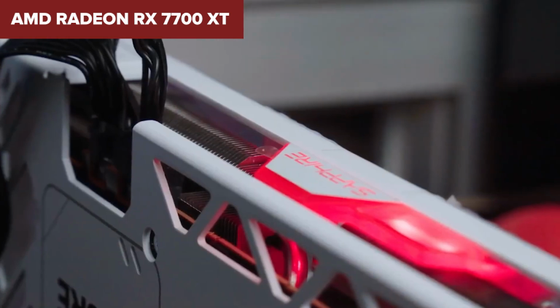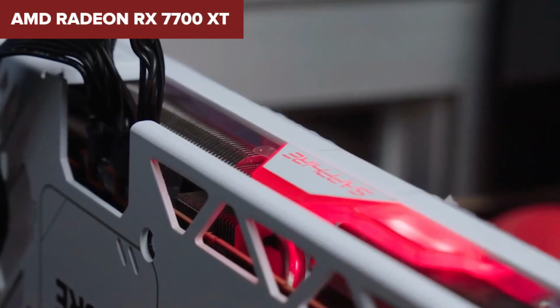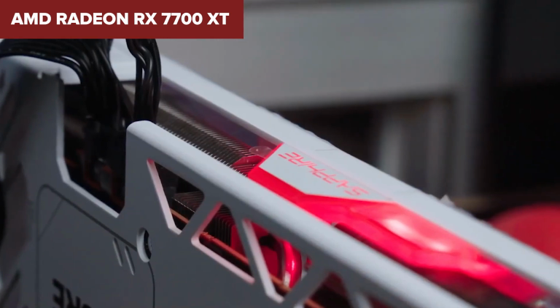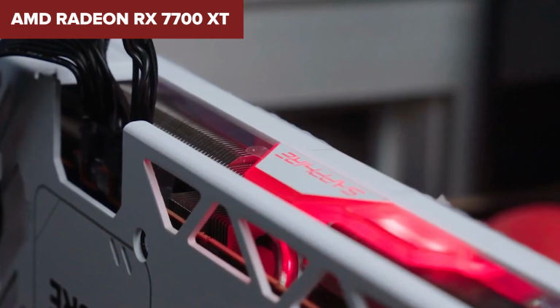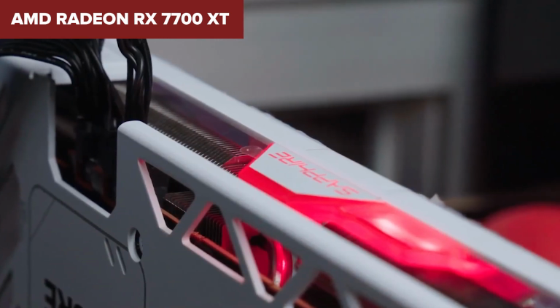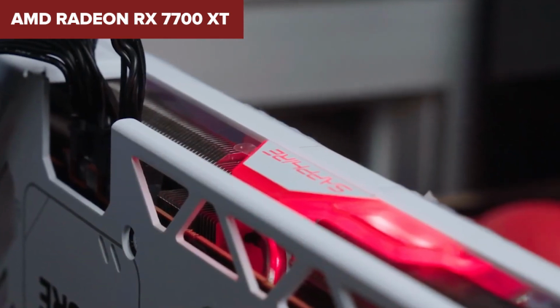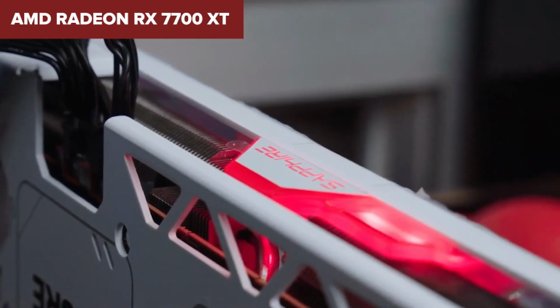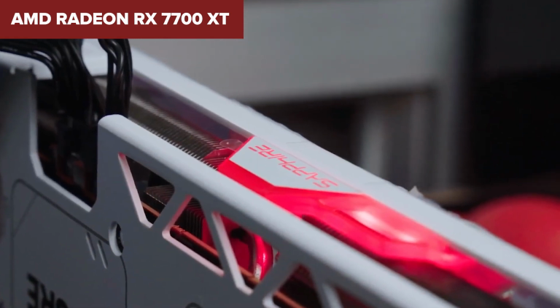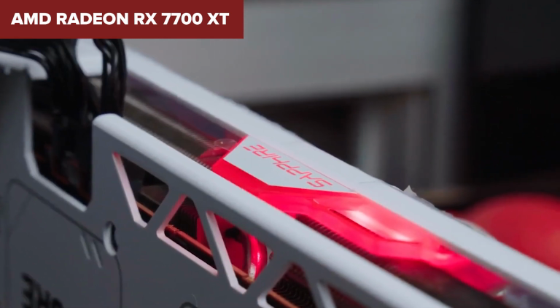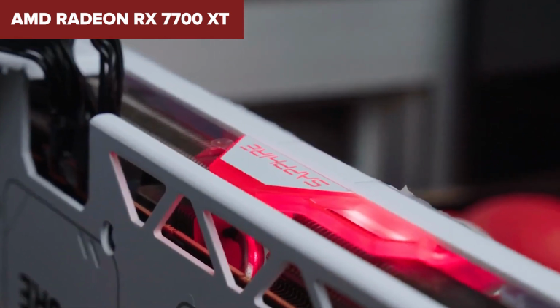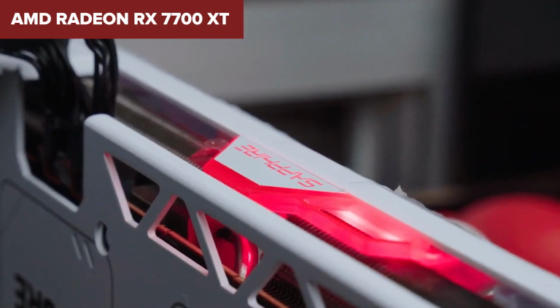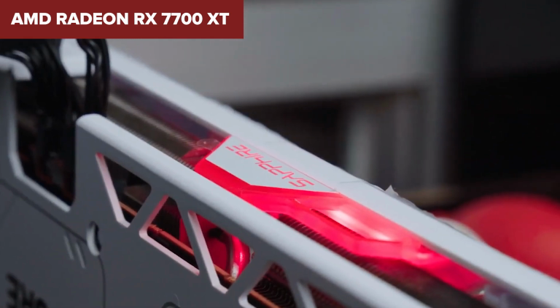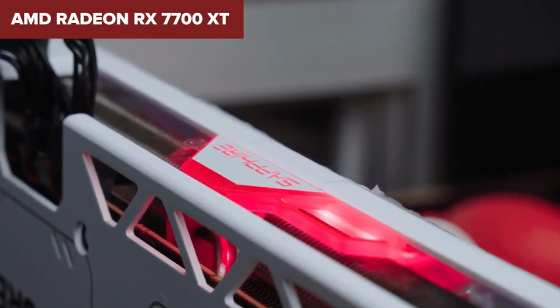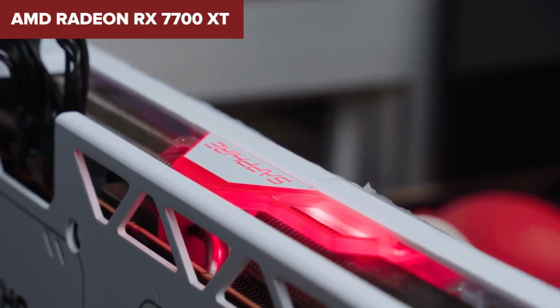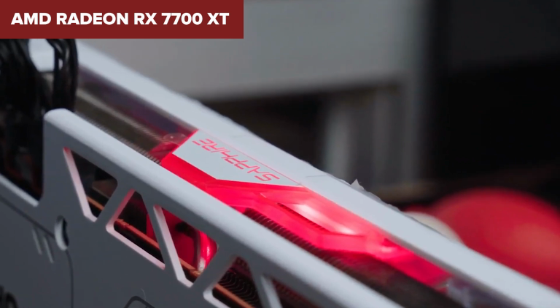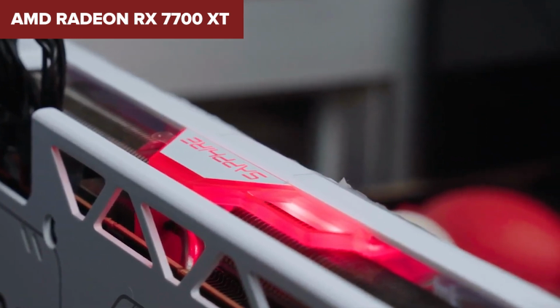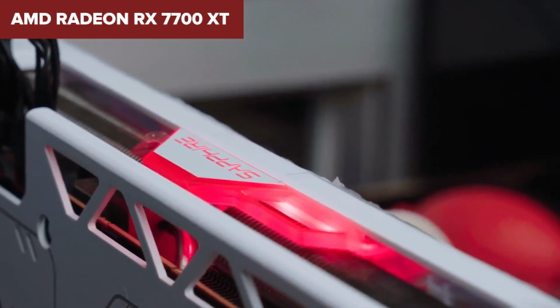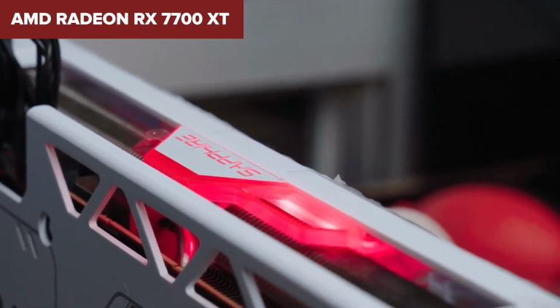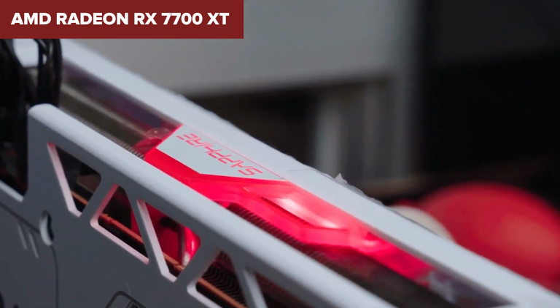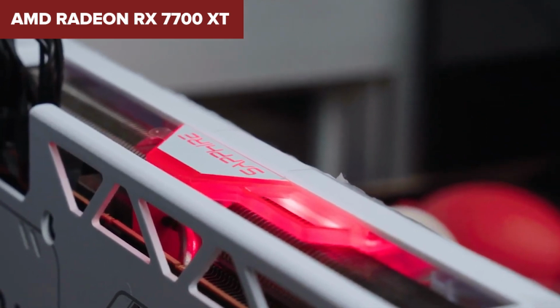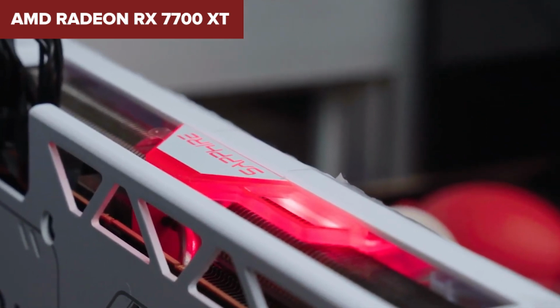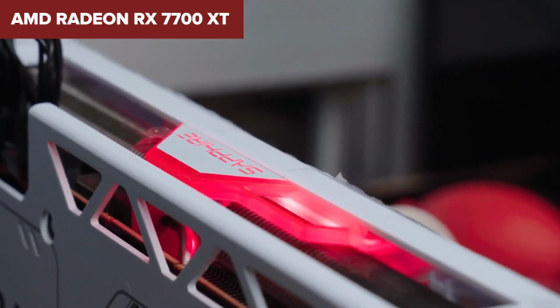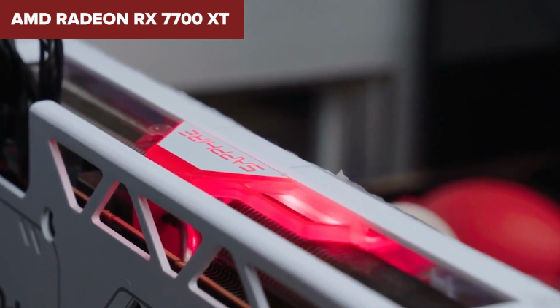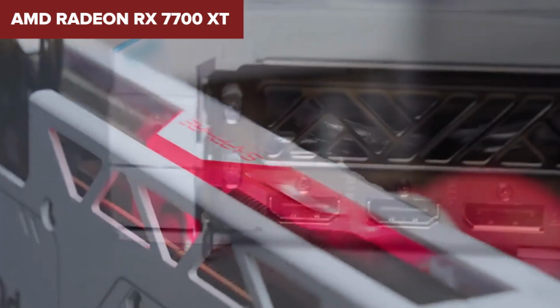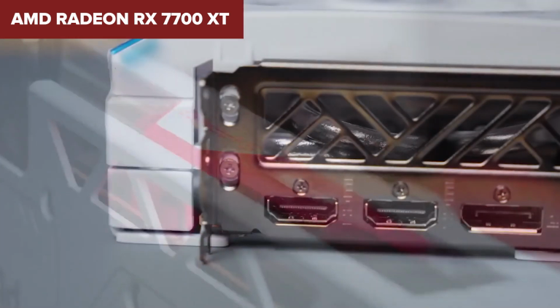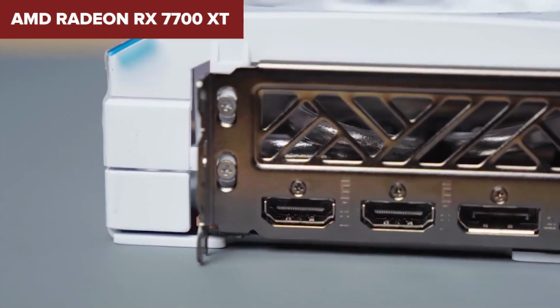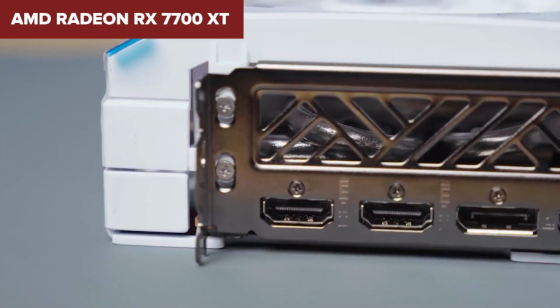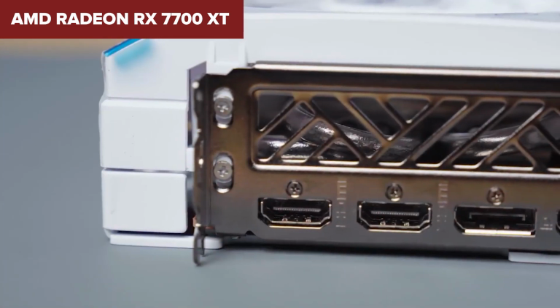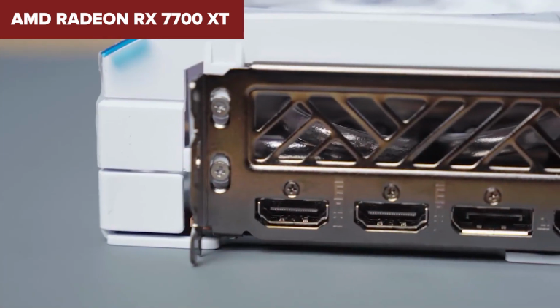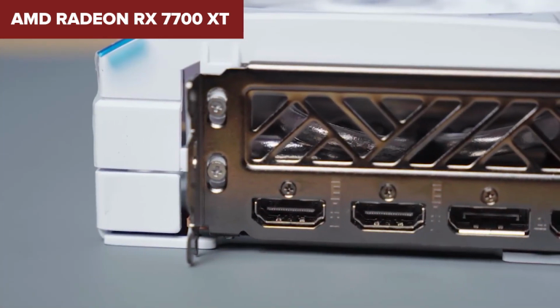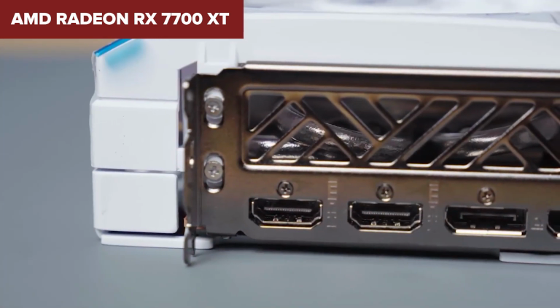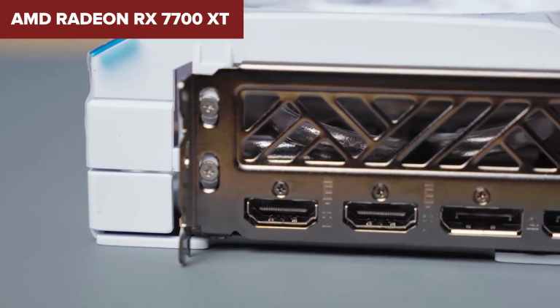In conclusion, the RX 7700 XT offers excellent 1440p performance at a competitive price point, though its higher power consumption may be a concern for some. Check out the link in the description to find it on Amazon.